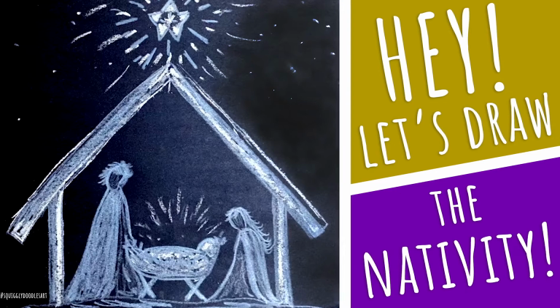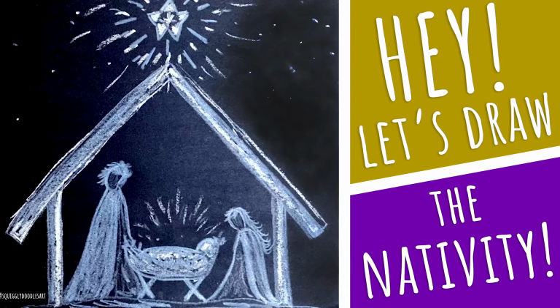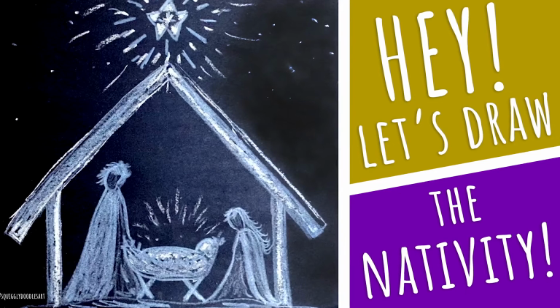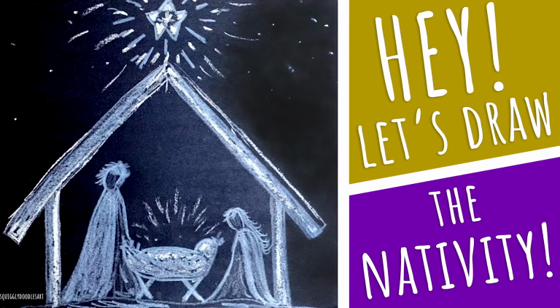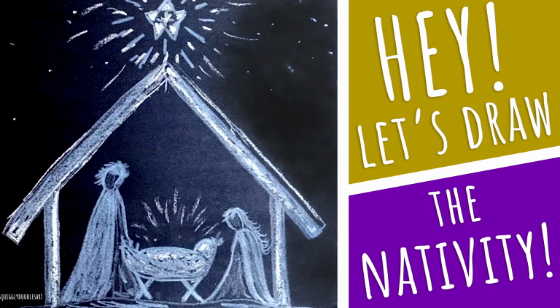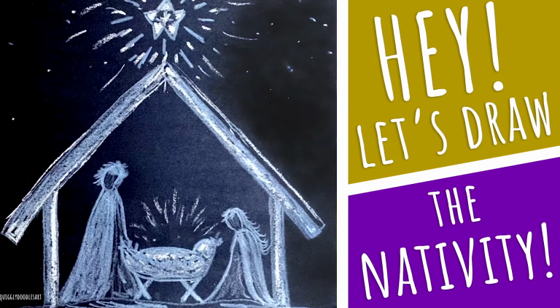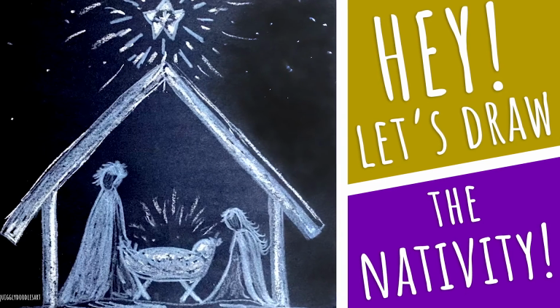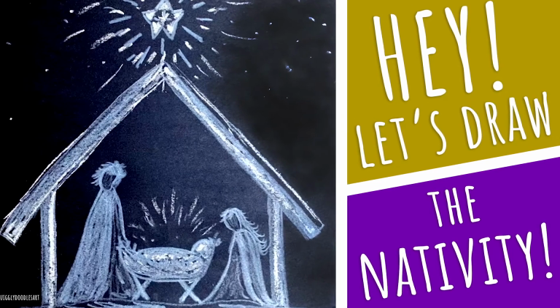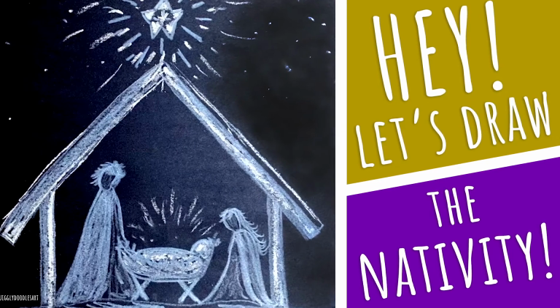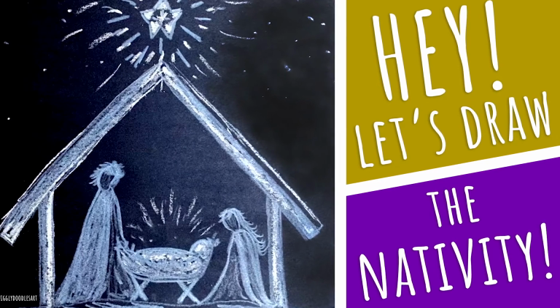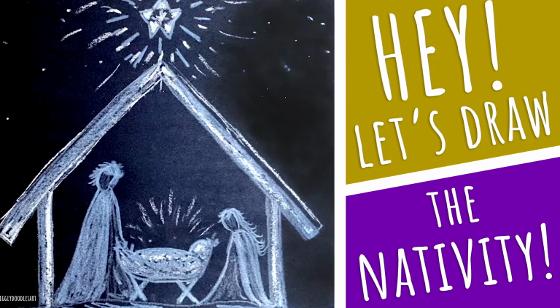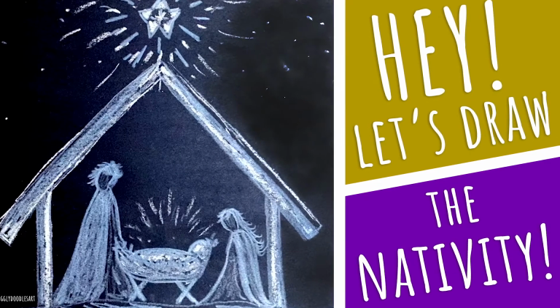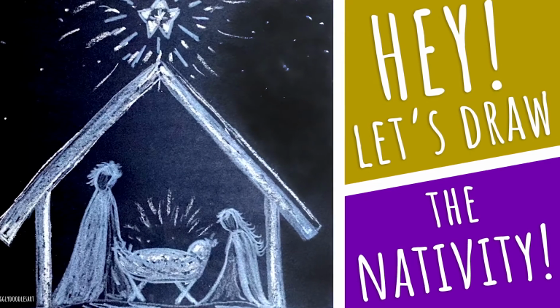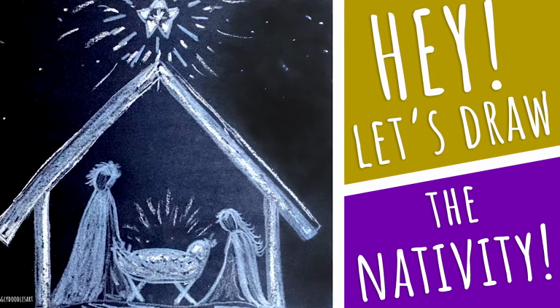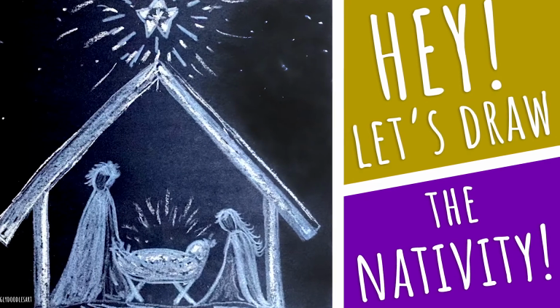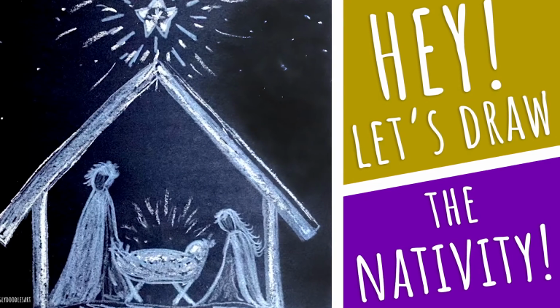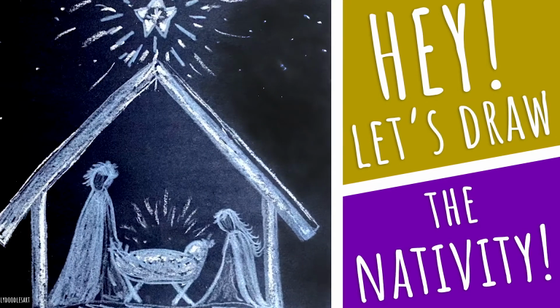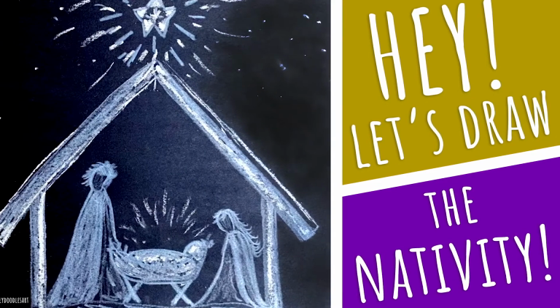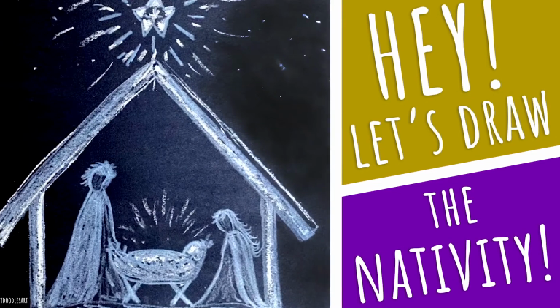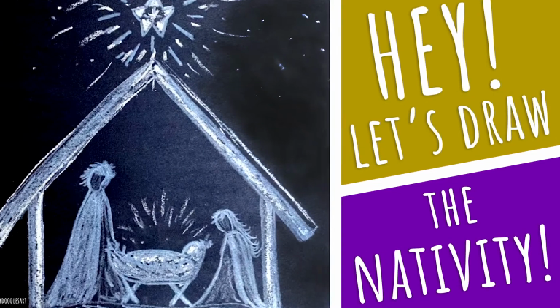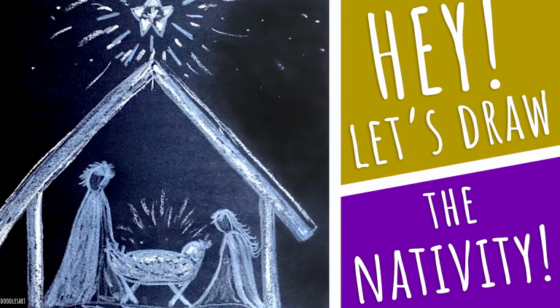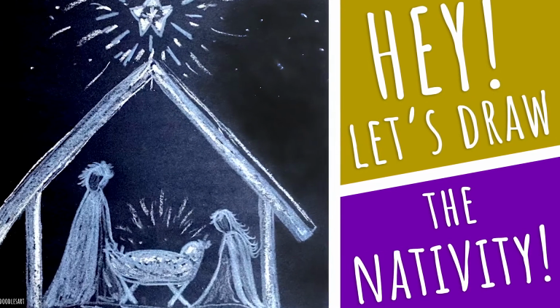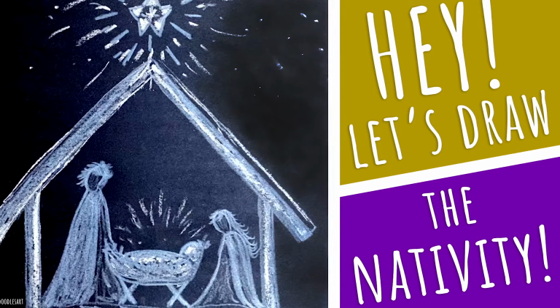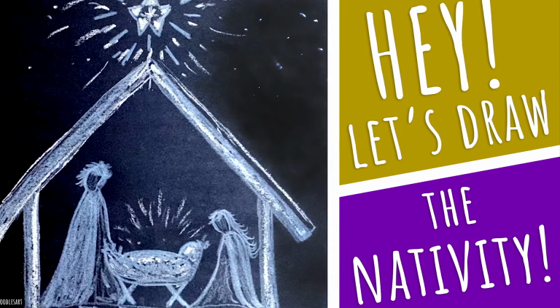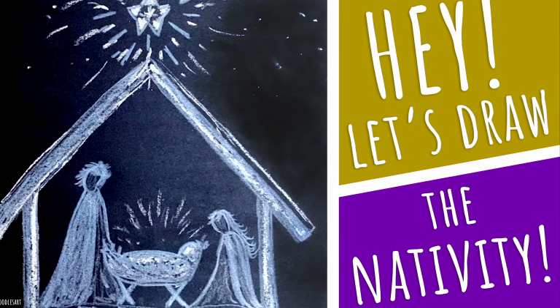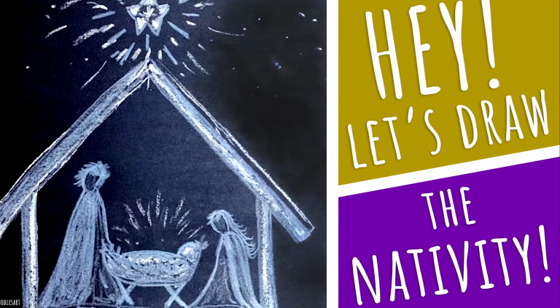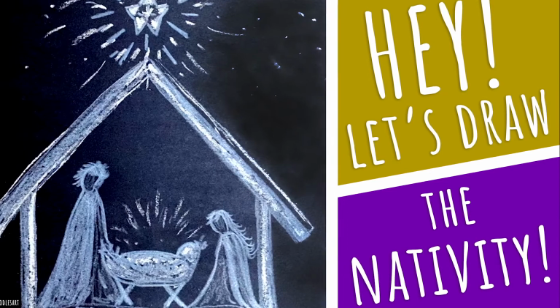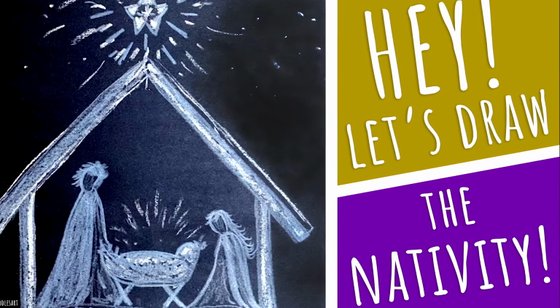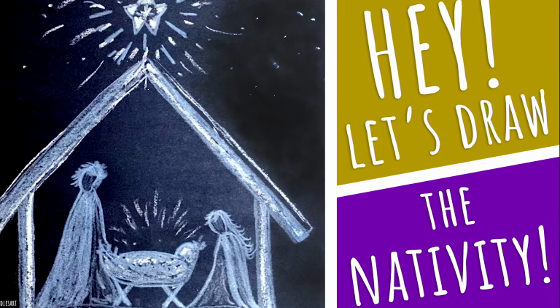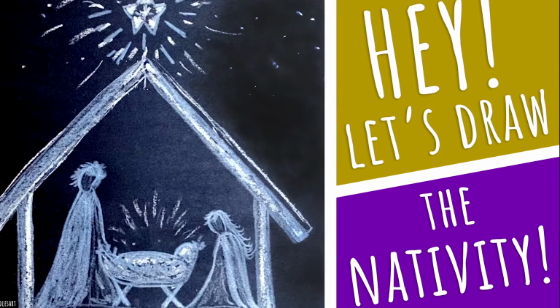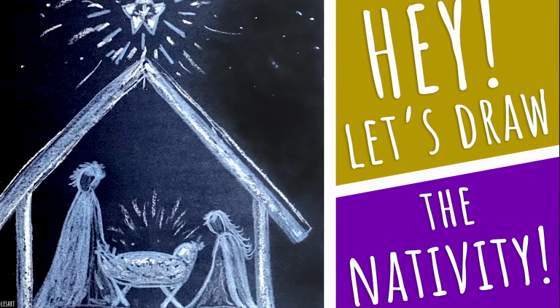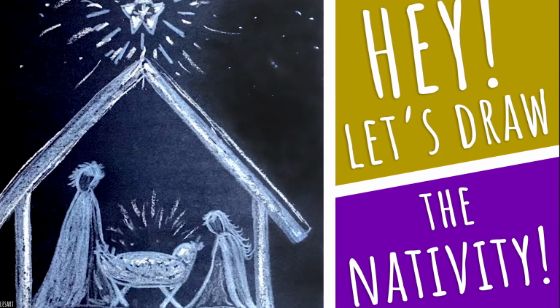Hi friends, it's Jodi with Squiggly Doodles. Let's draw this super fun picture. Come on, let's get doodling.